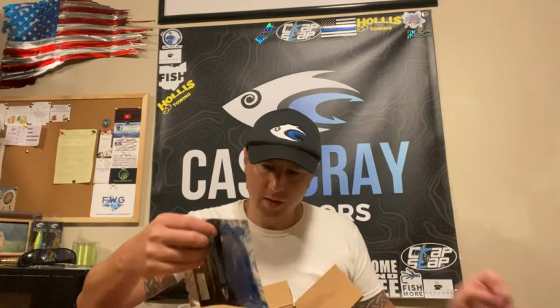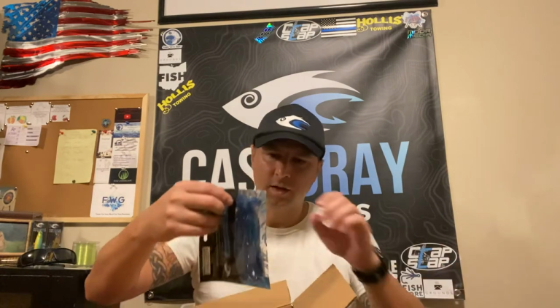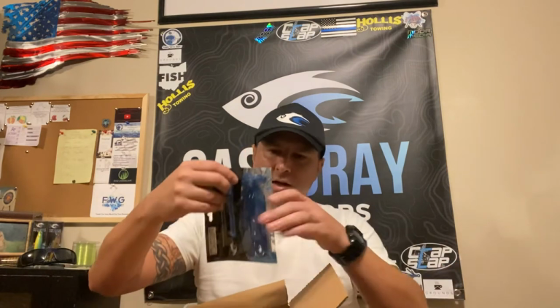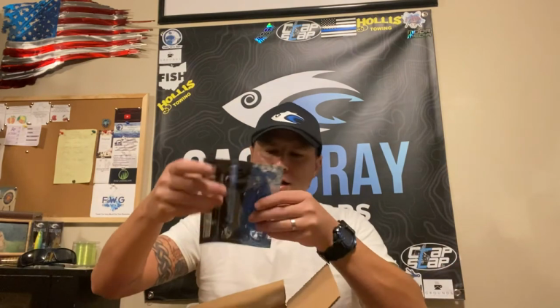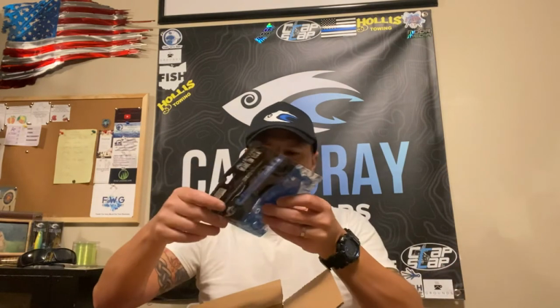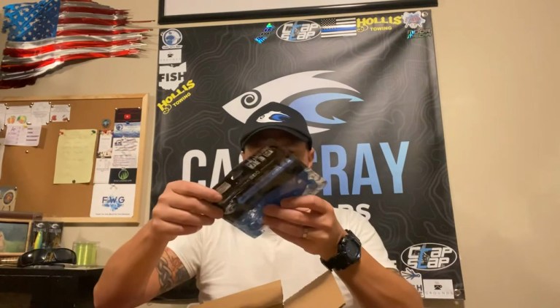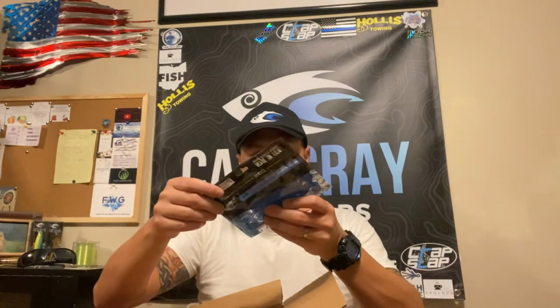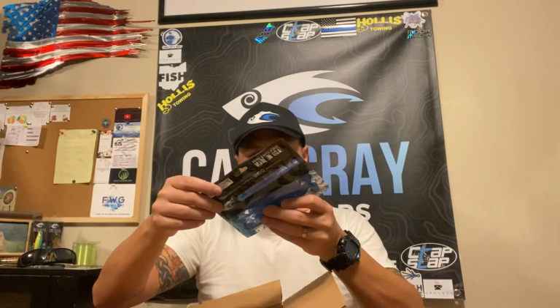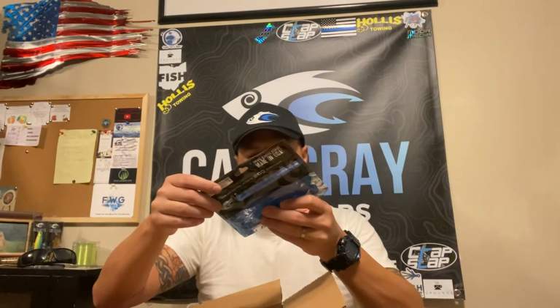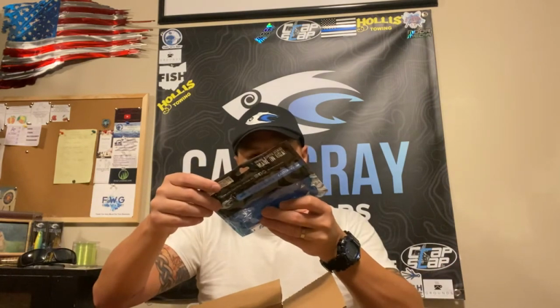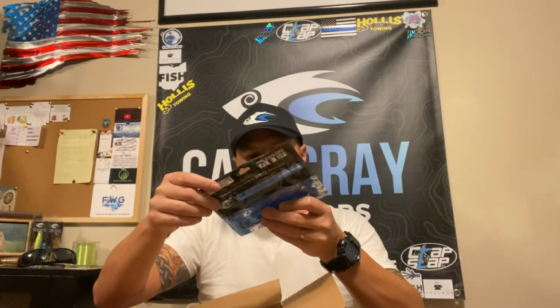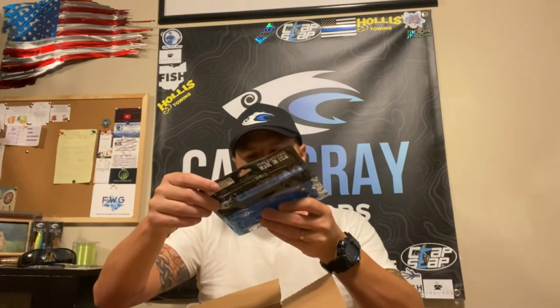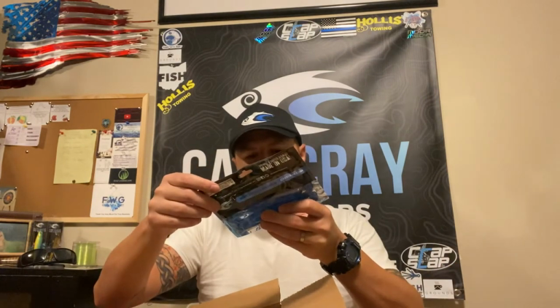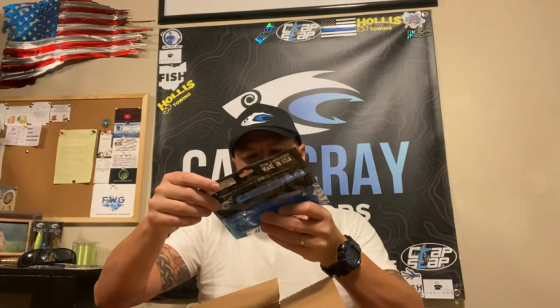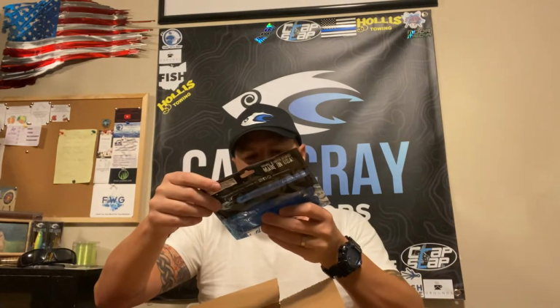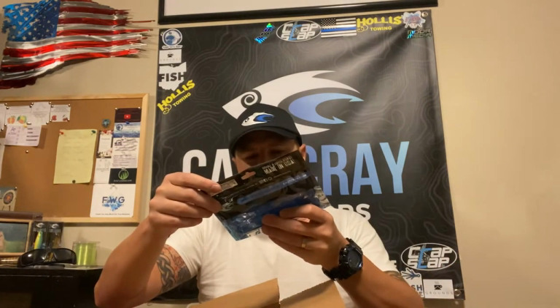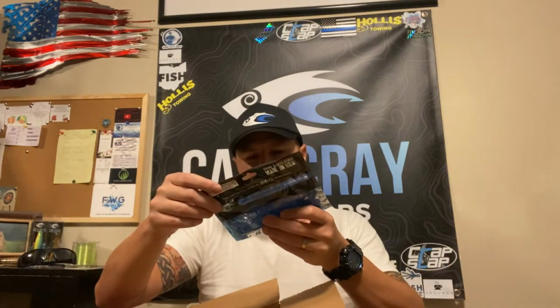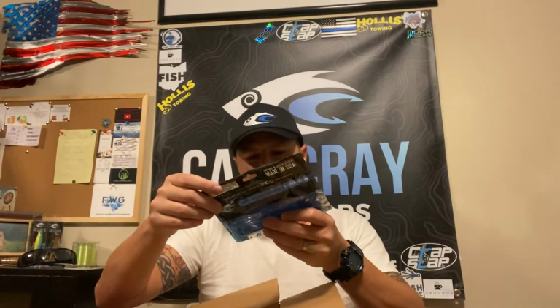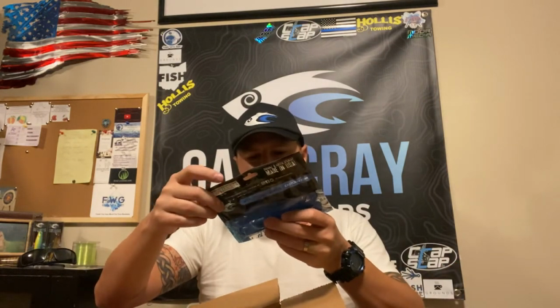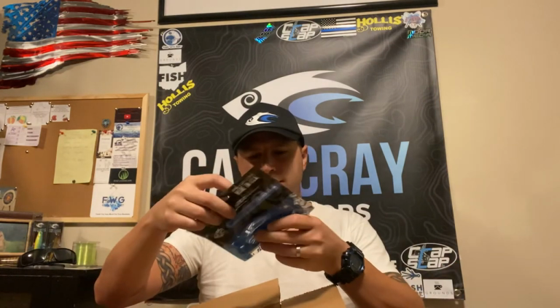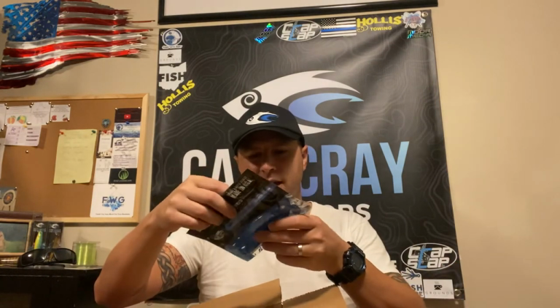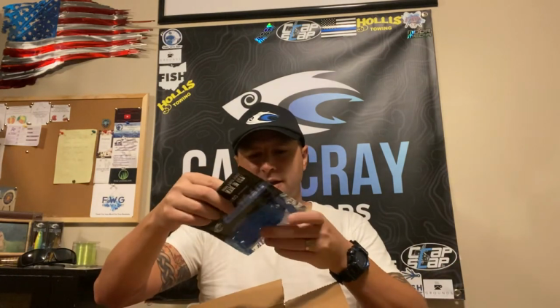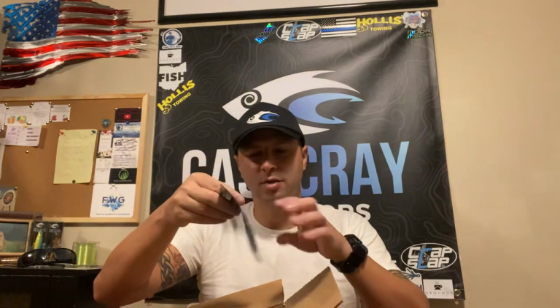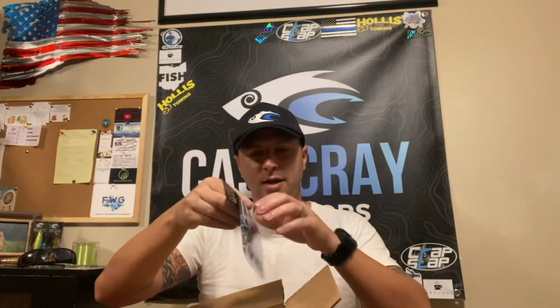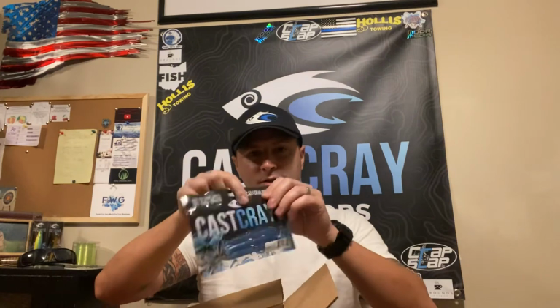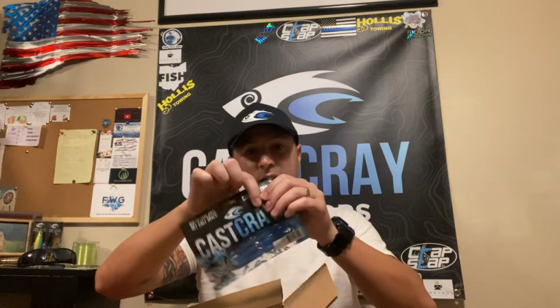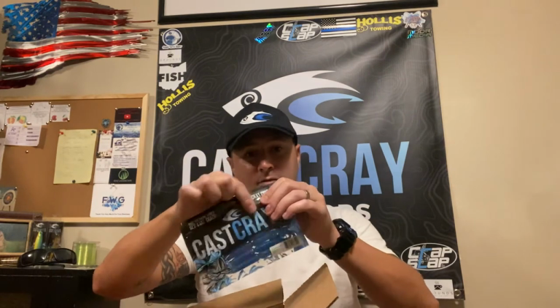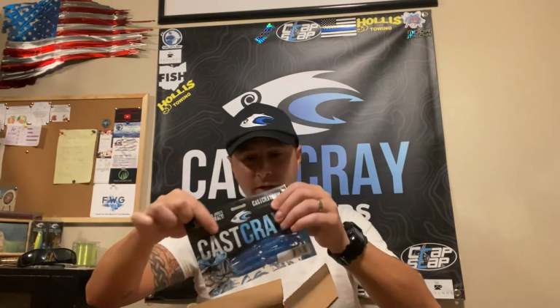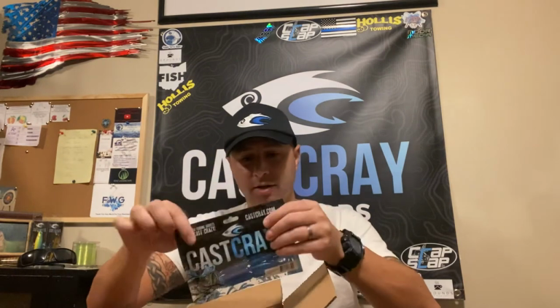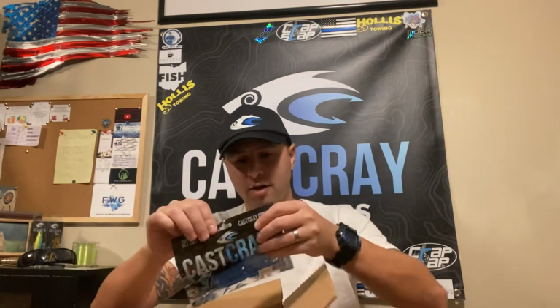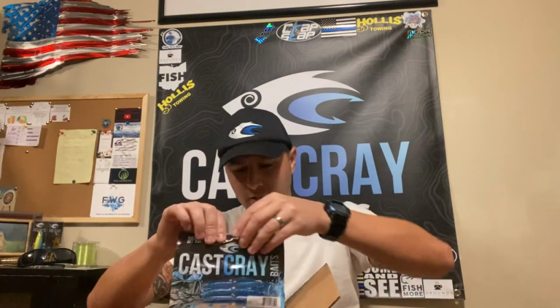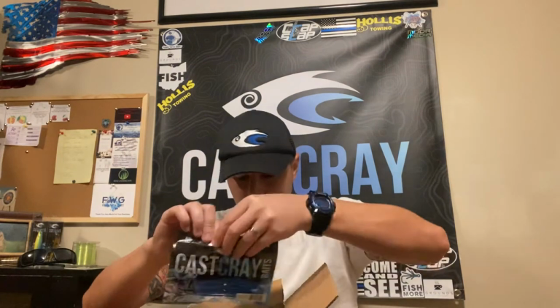I got some Crap Slap twin tails in the copper bling color — that's pretty snazzy. And I got the 3.8 inch paddle tails in the alien blood color, with 10 of them in the pack.